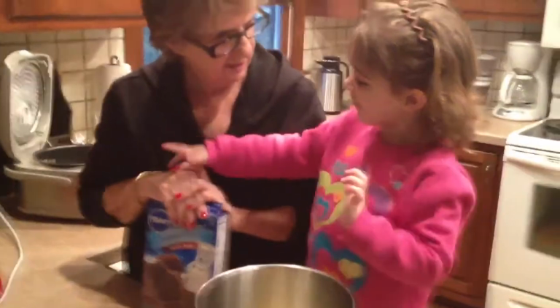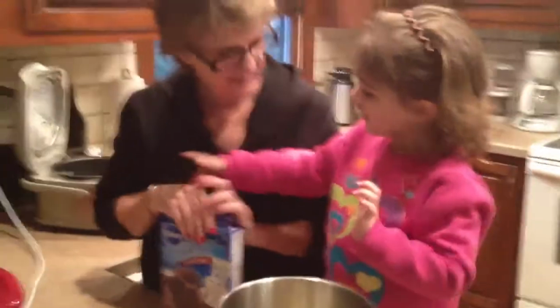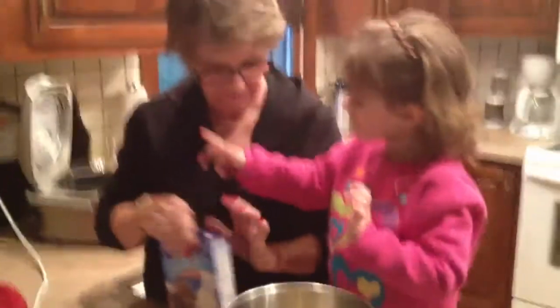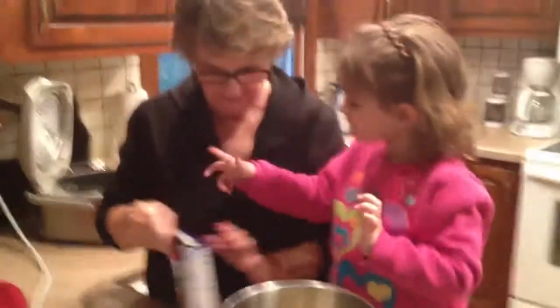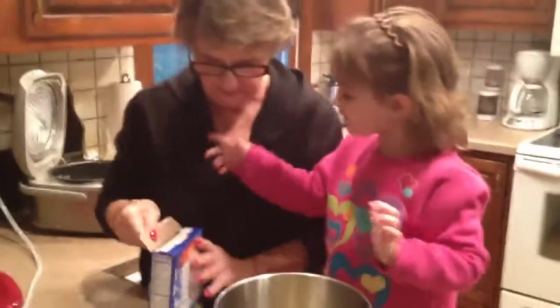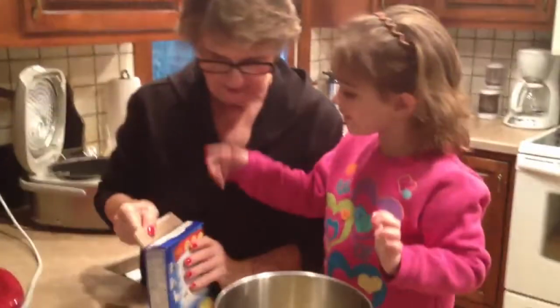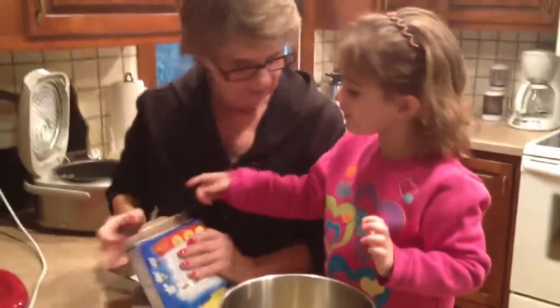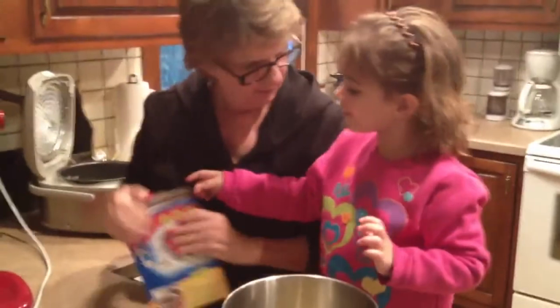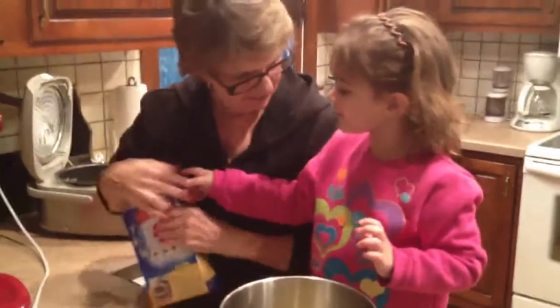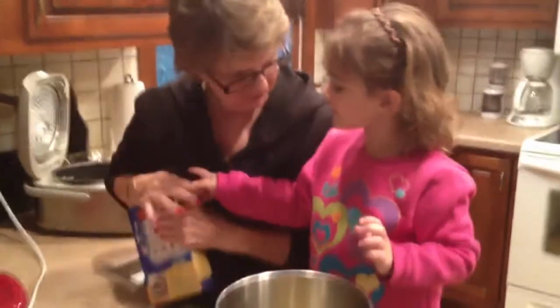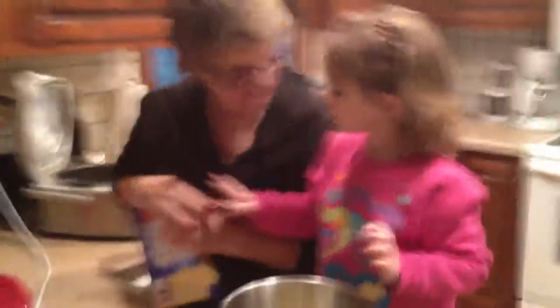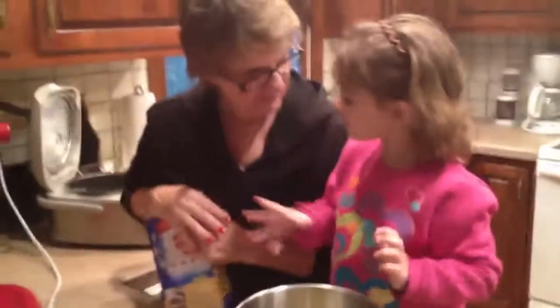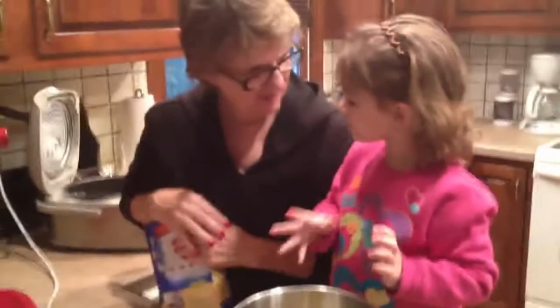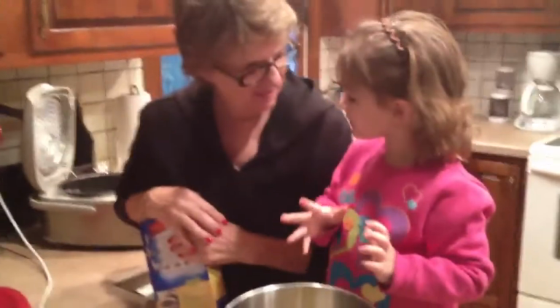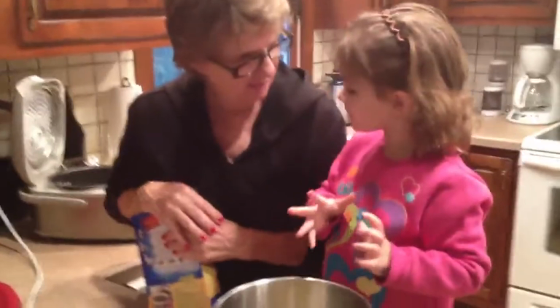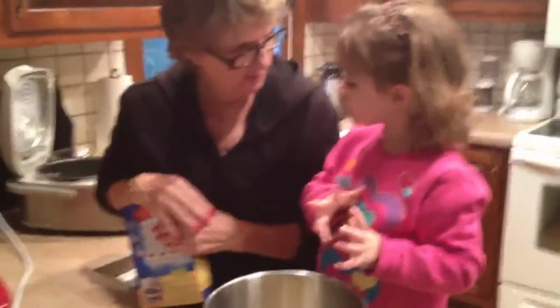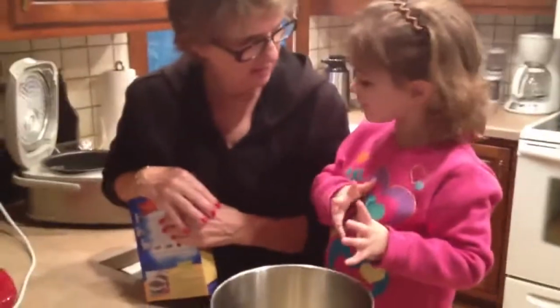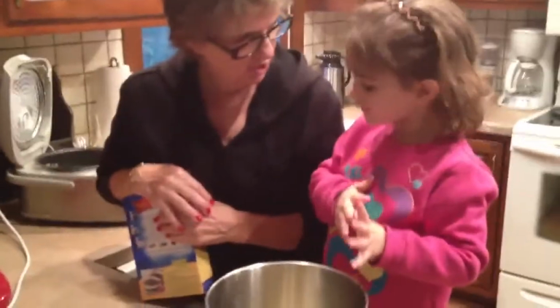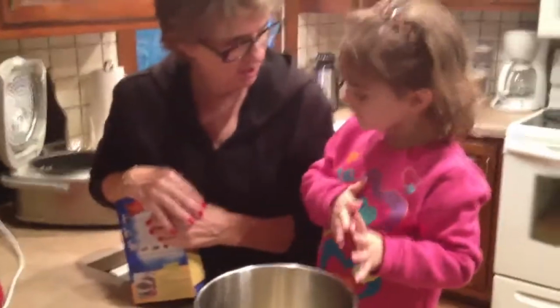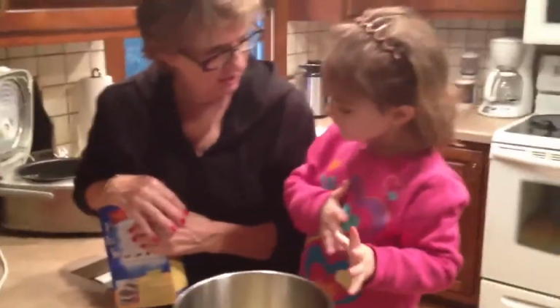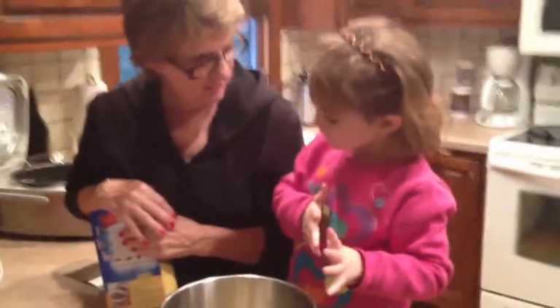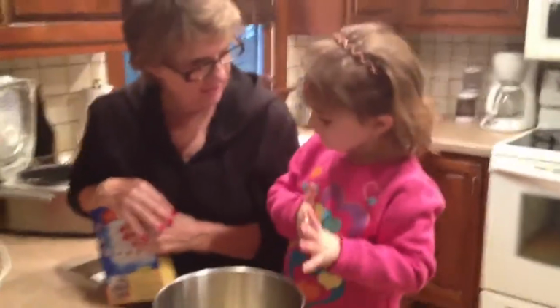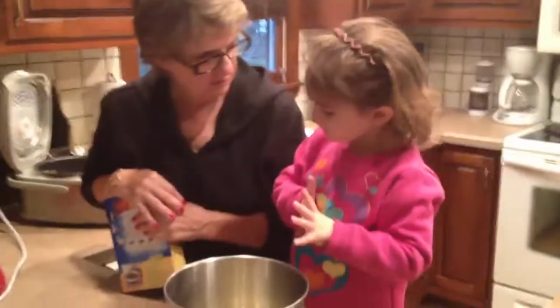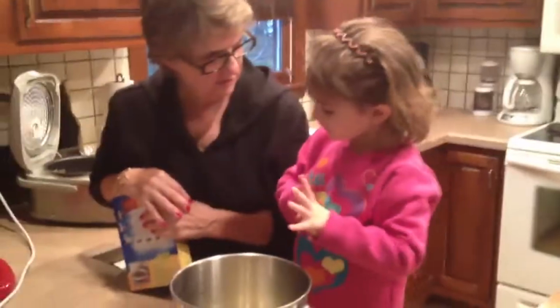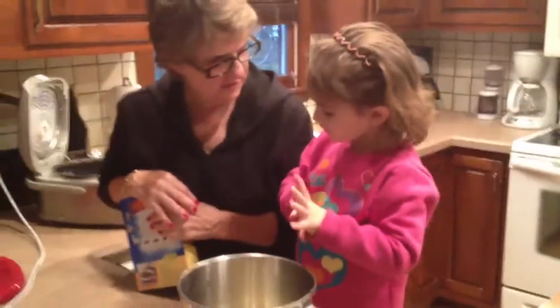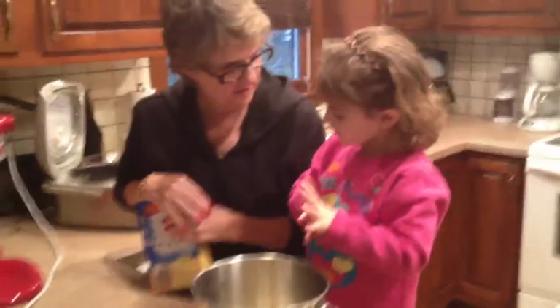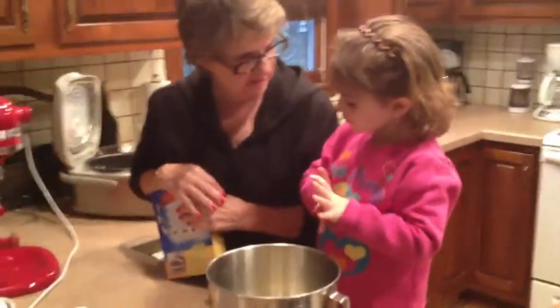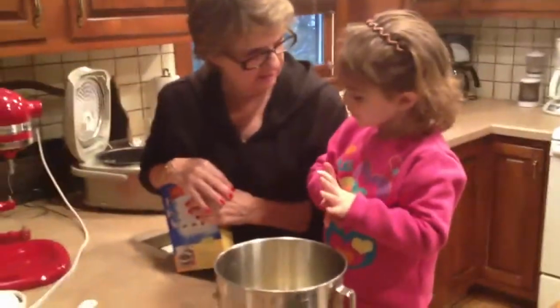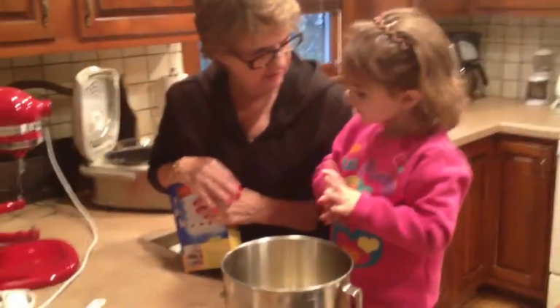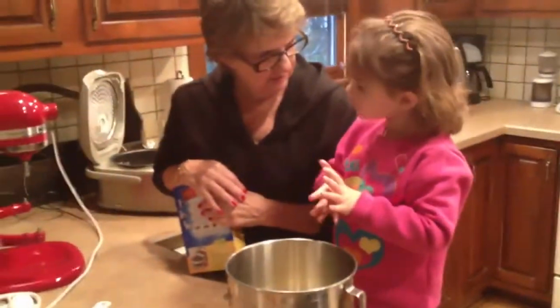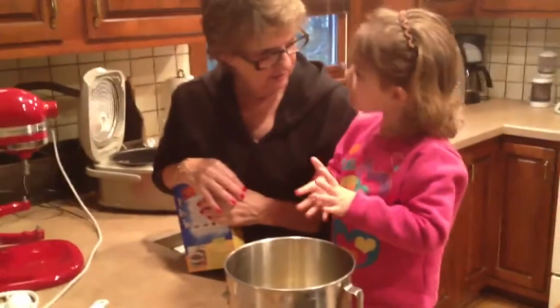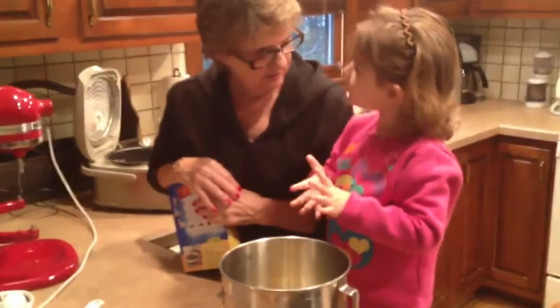Let's see what it is. Now you tell me, what's inside? We're making chocolate cake. What's inside here? Chocolate.